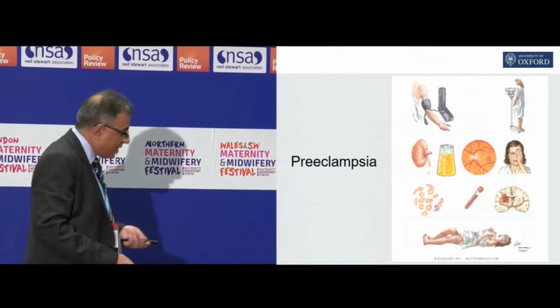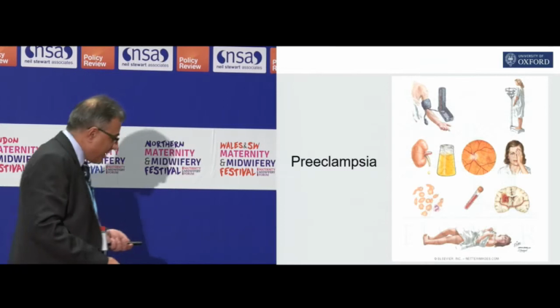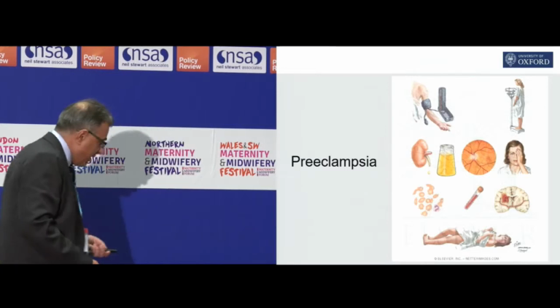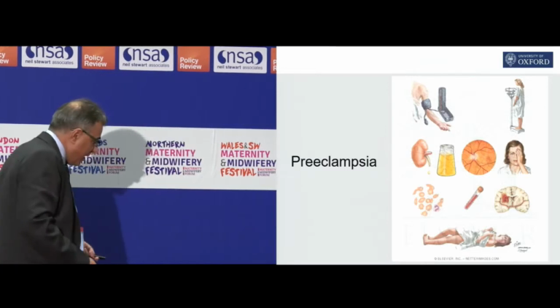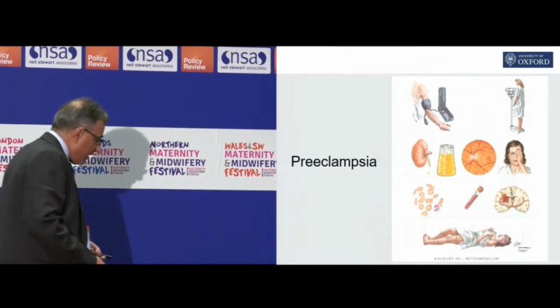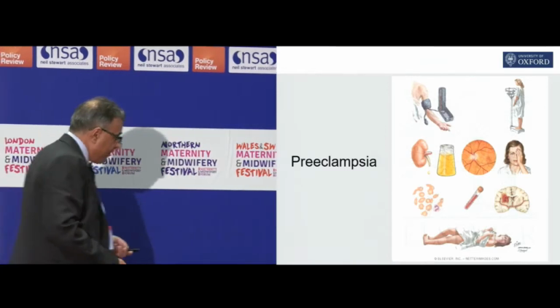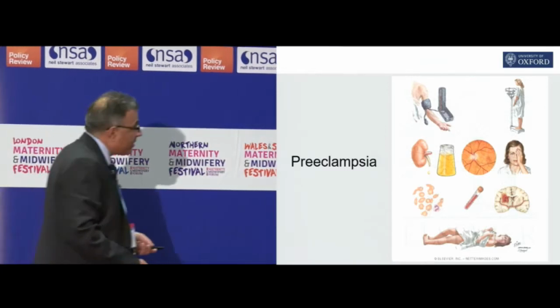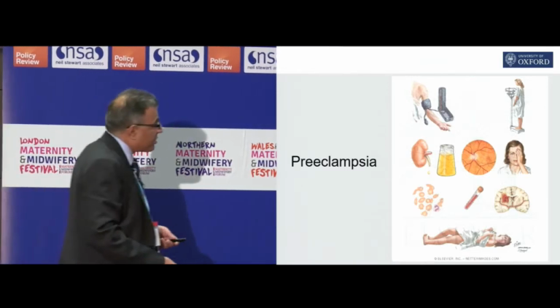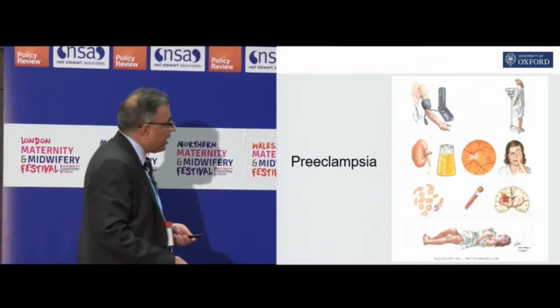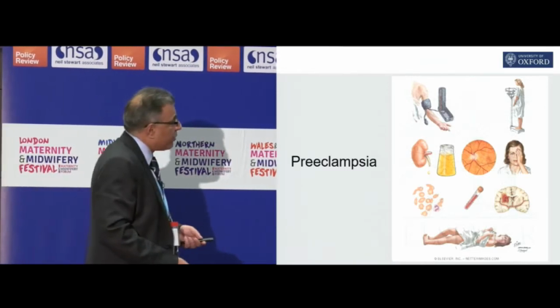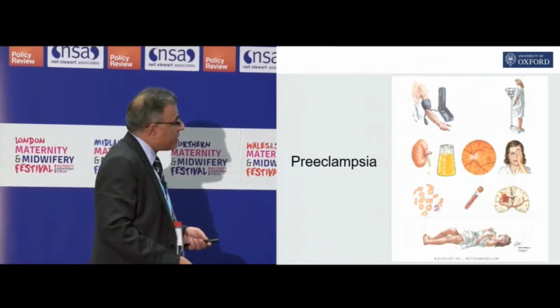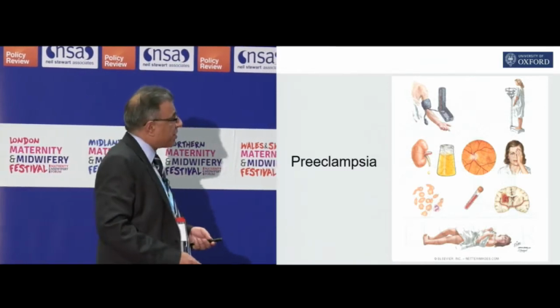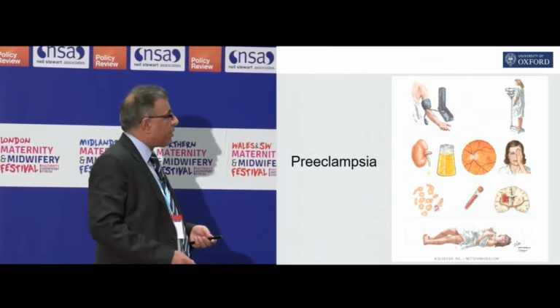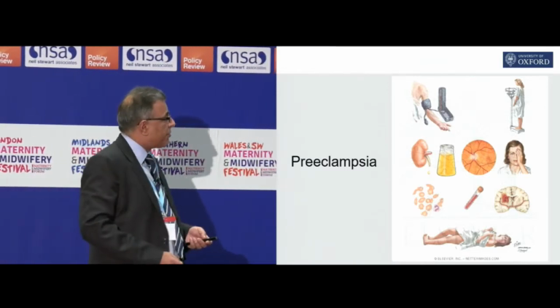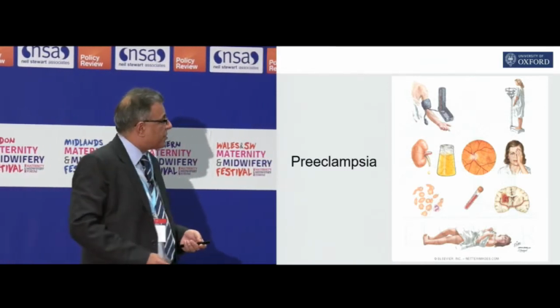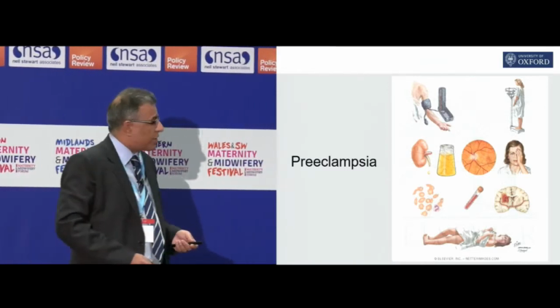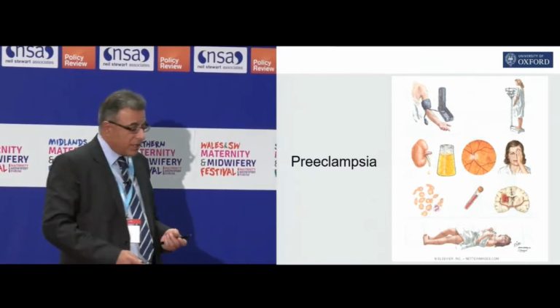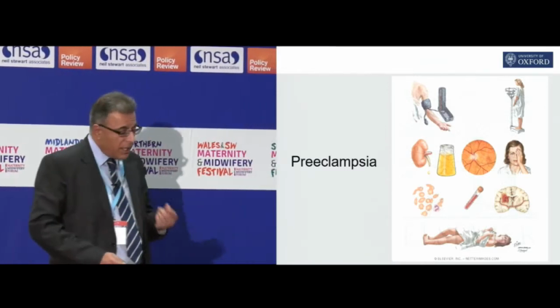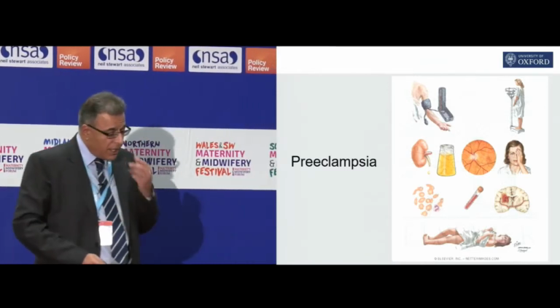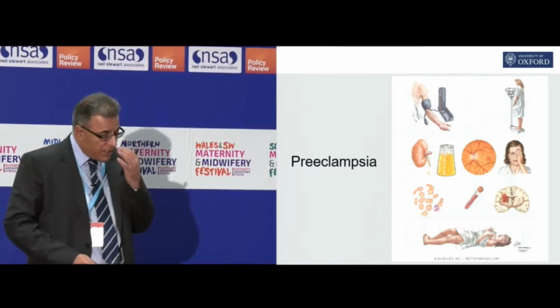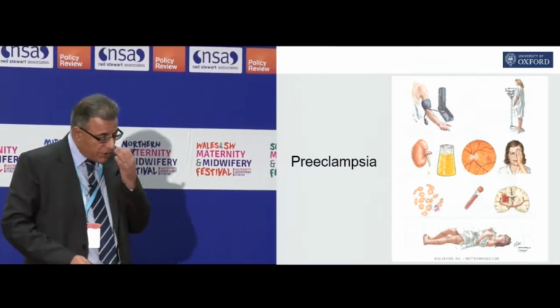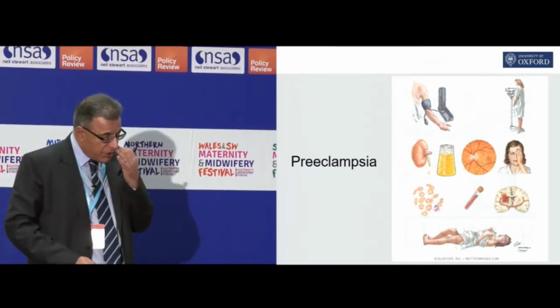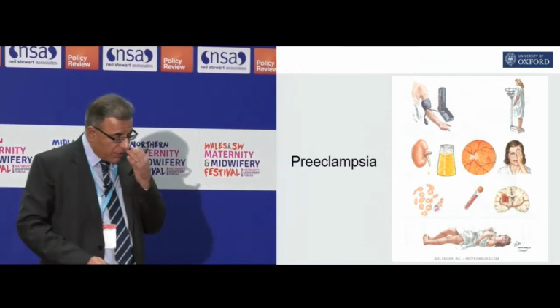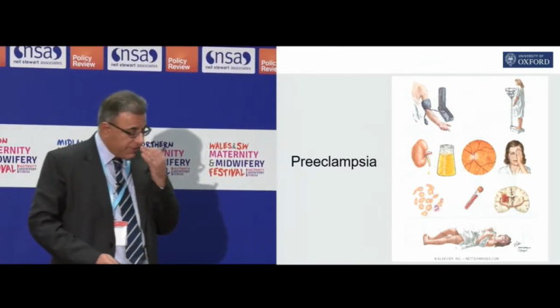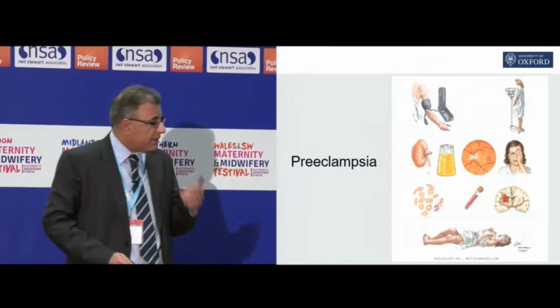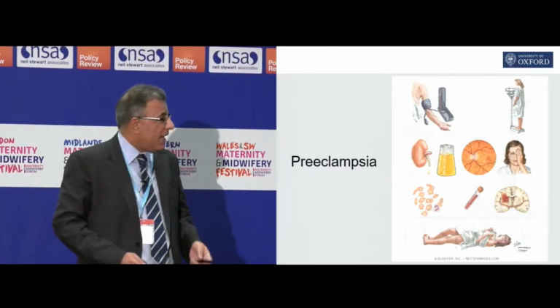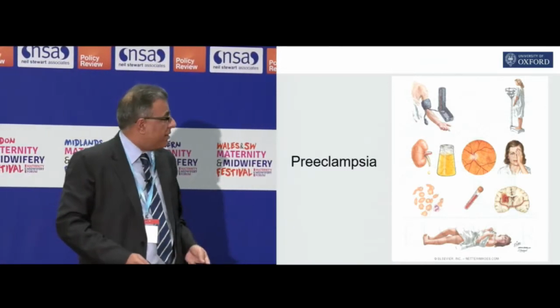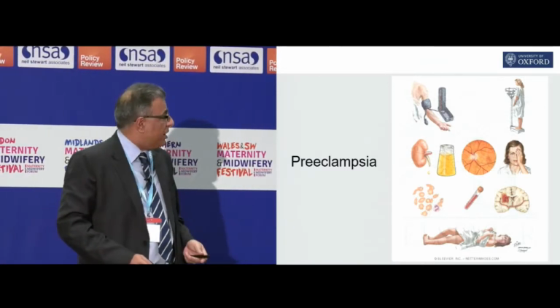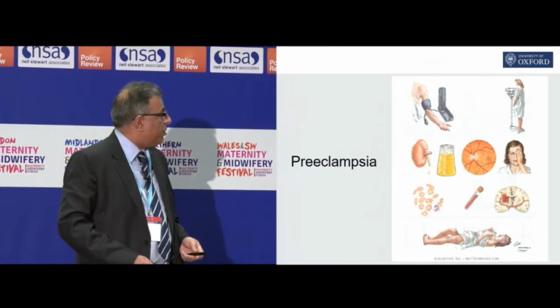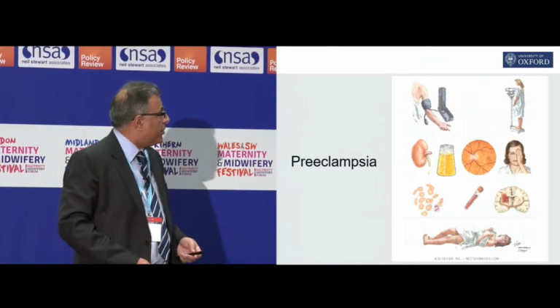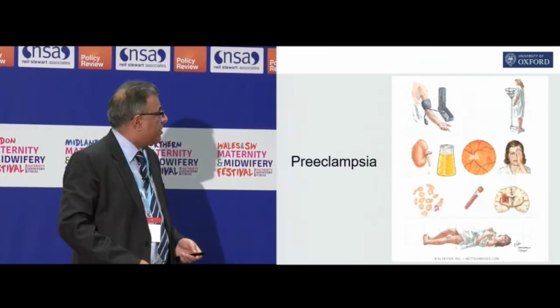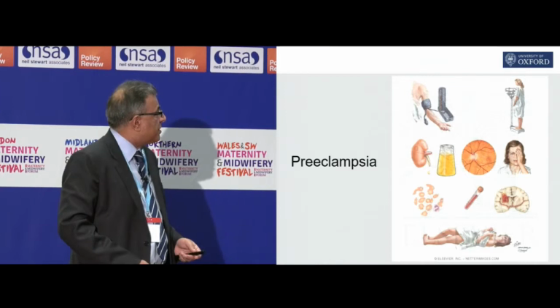And, of course, then there's the fetal side, which is the growth restriction, the intrauterine and fetal death and the abruptions.